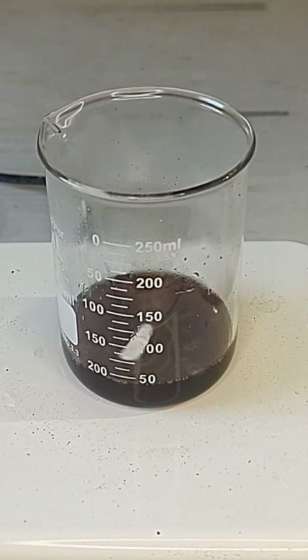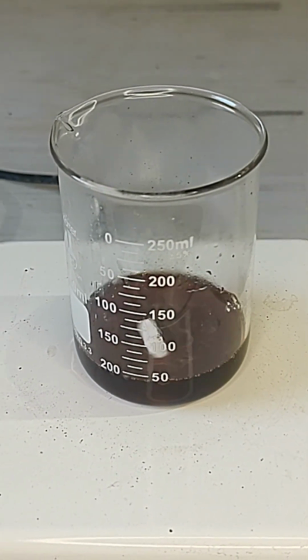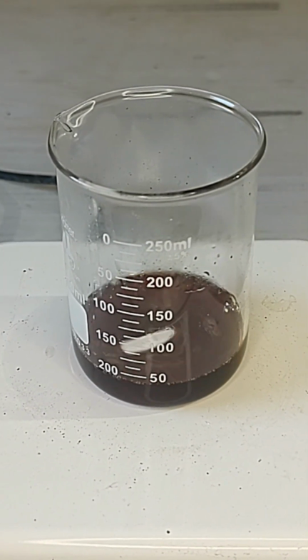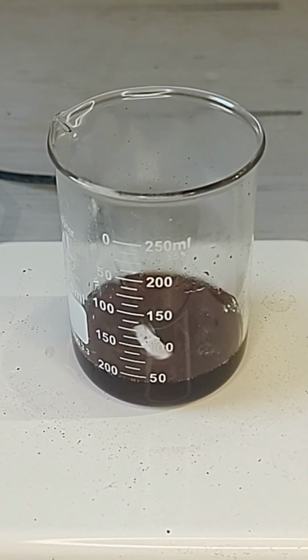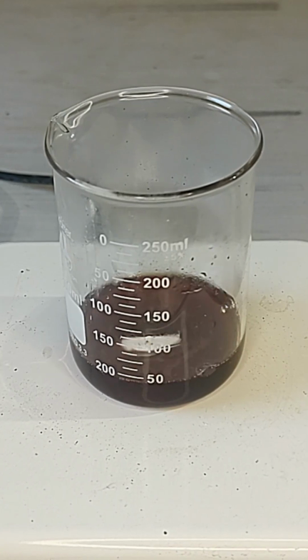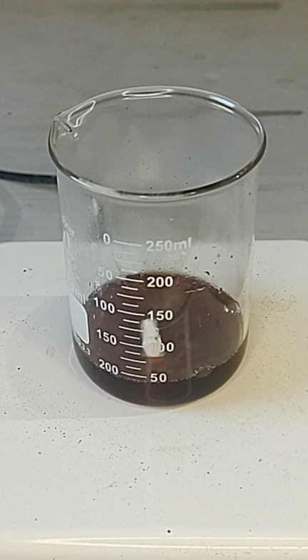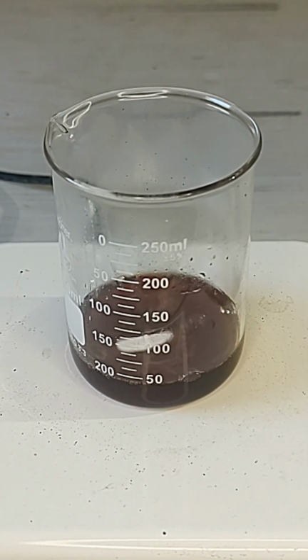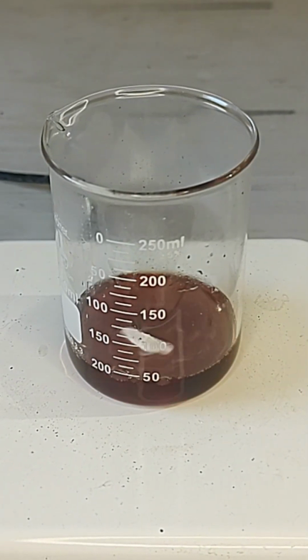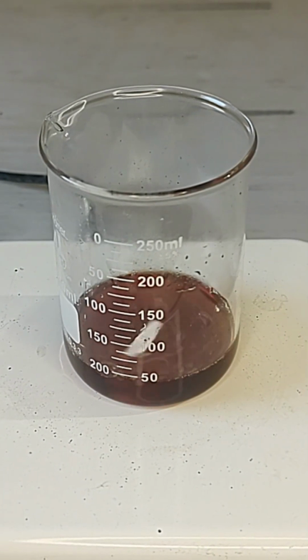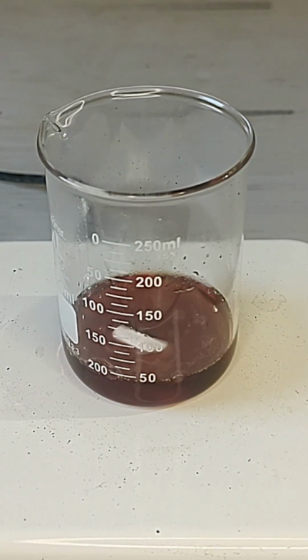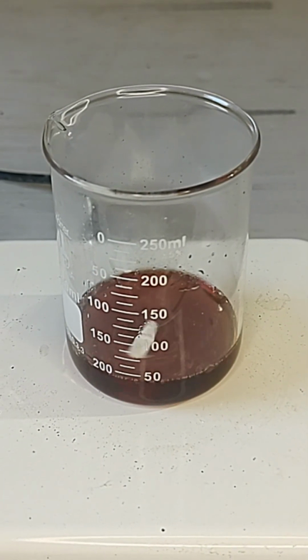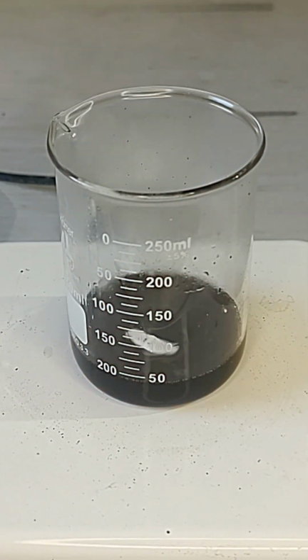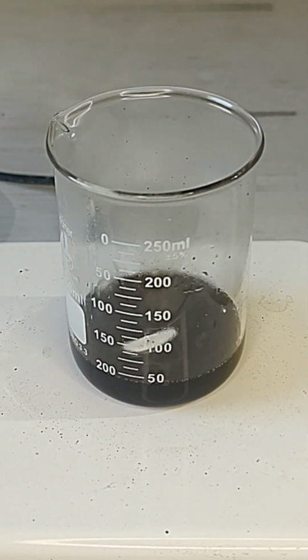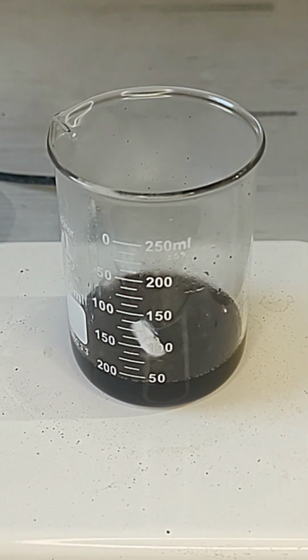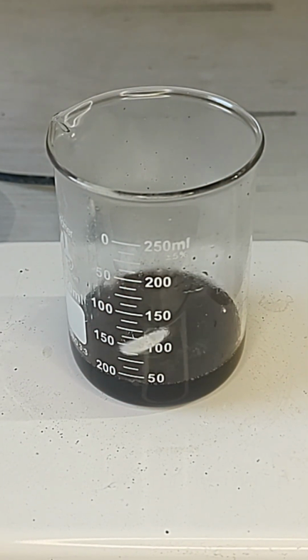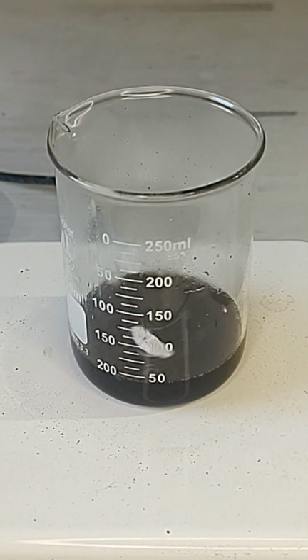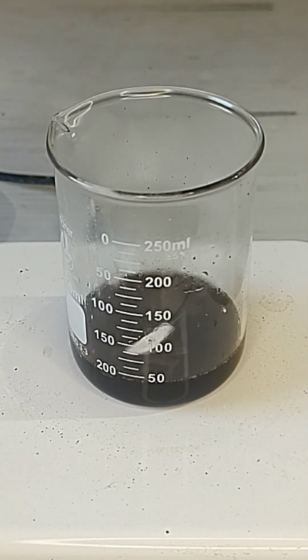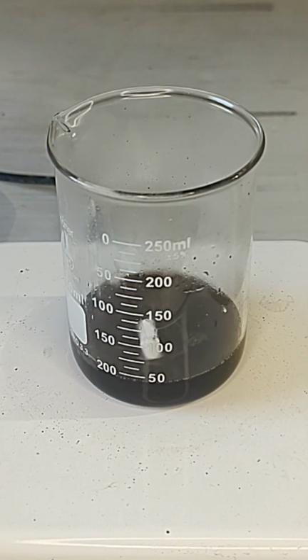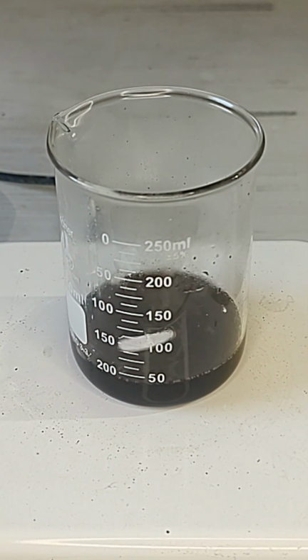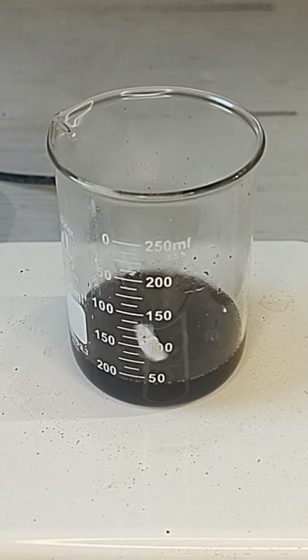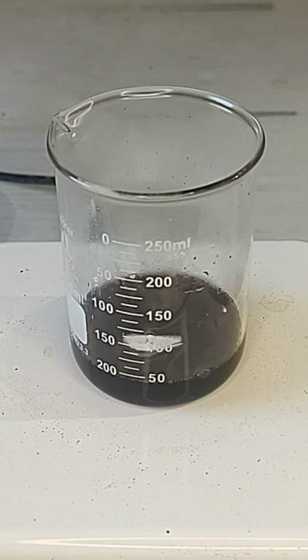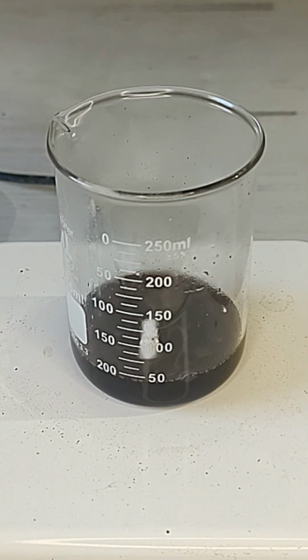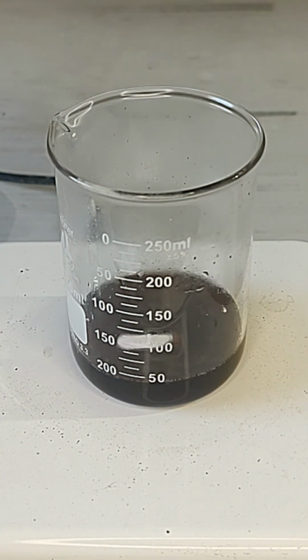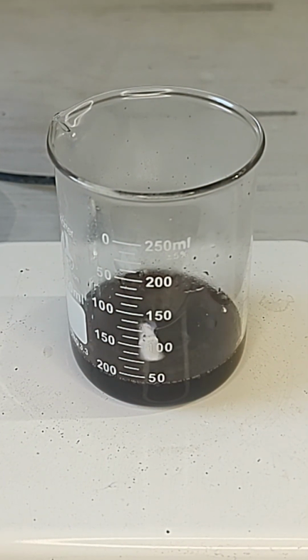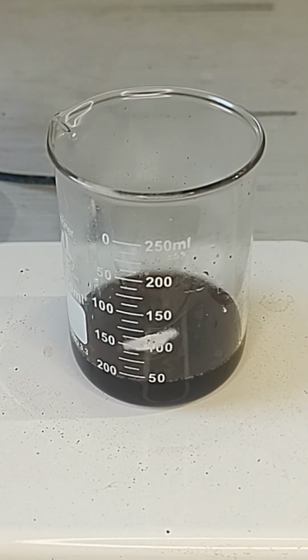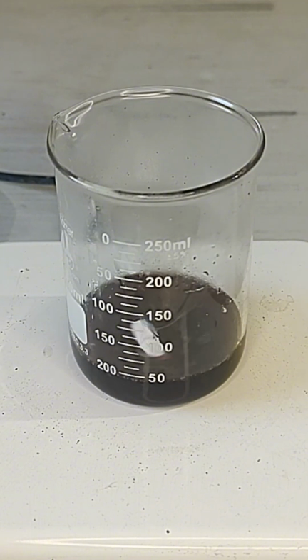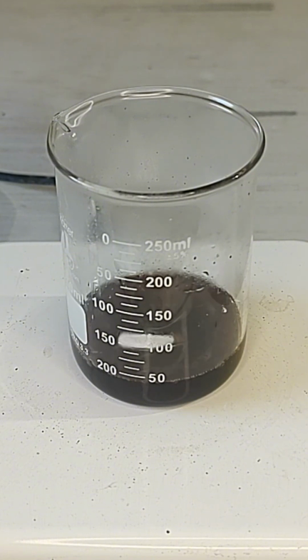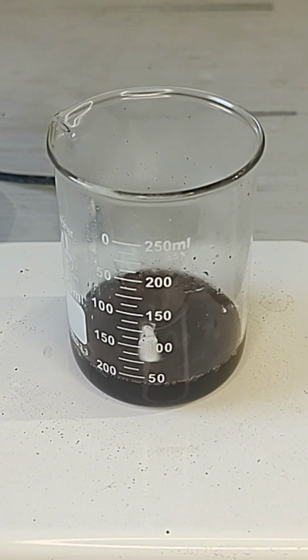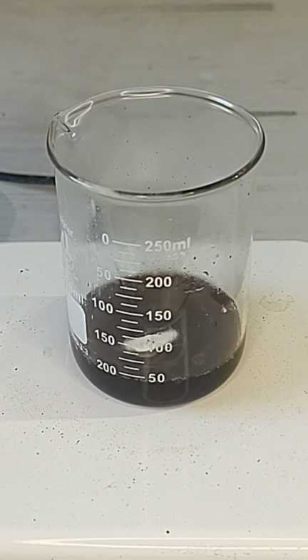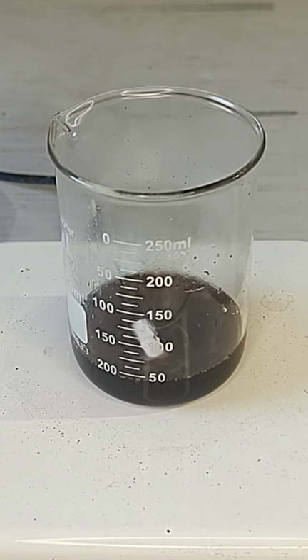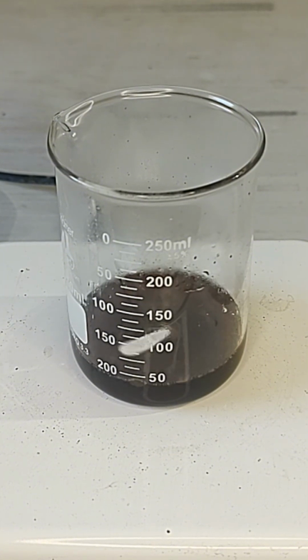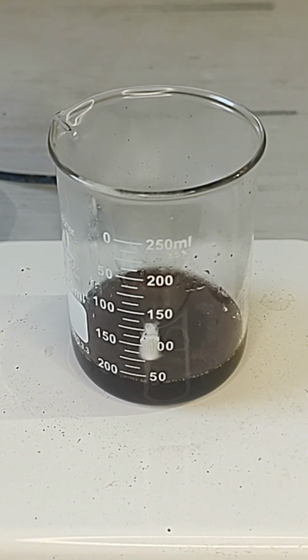I was gonna do chips and then that — I inhaled a lot of that. When dissolving, the solution gets even hotter and the smell it lets off is like nothing you've ever smelled before.